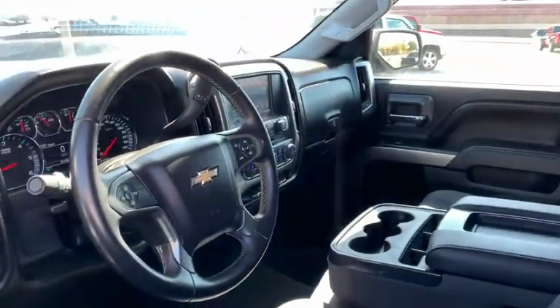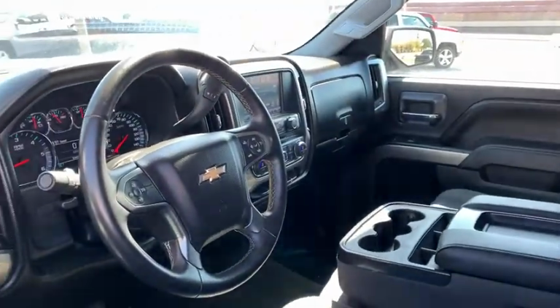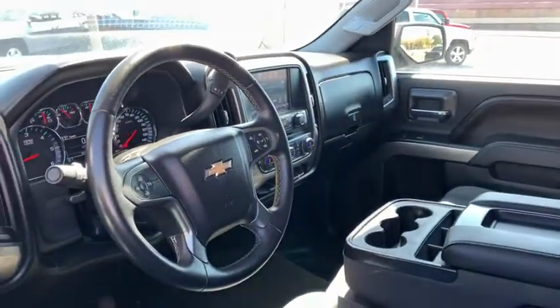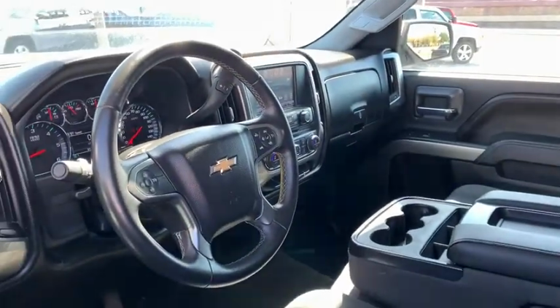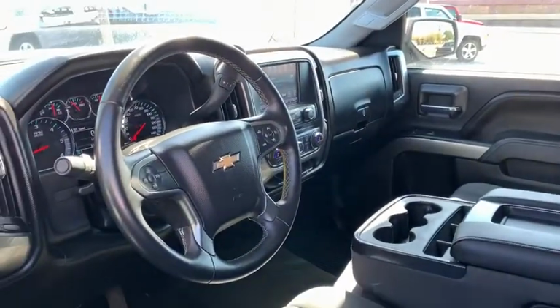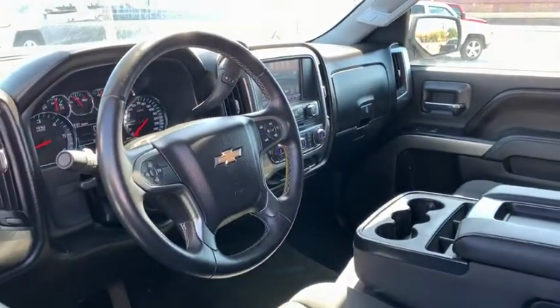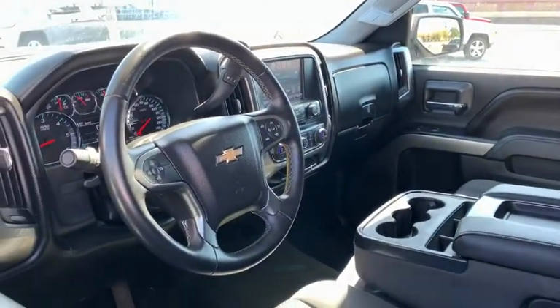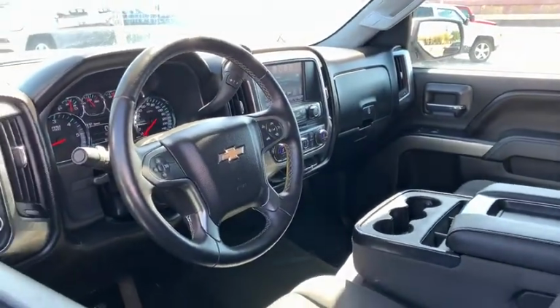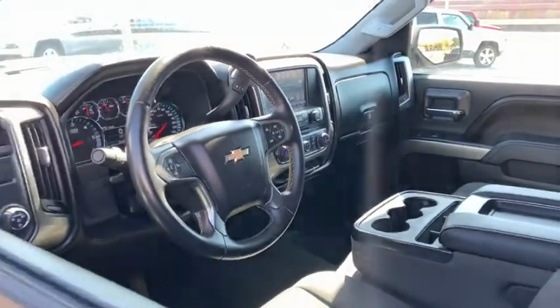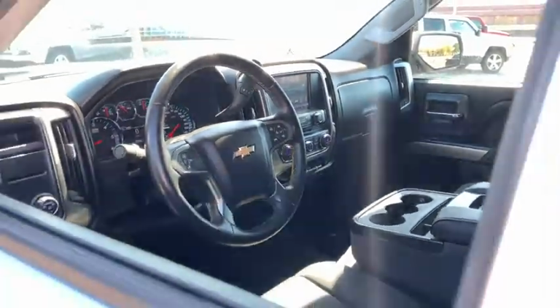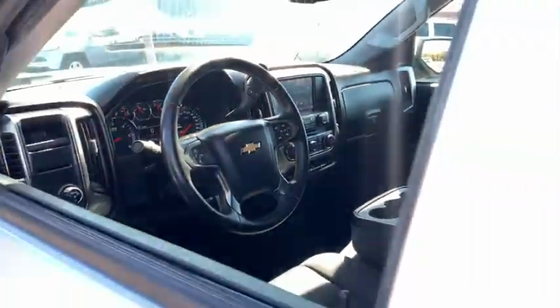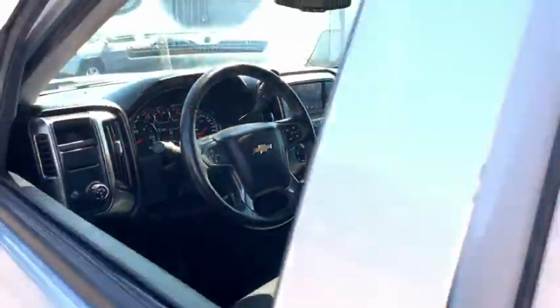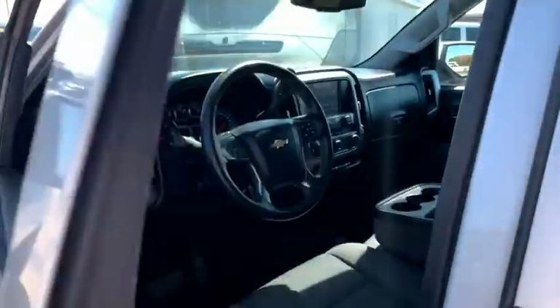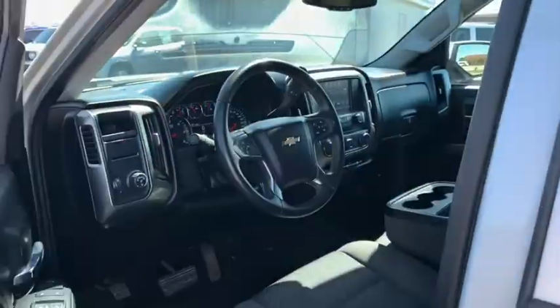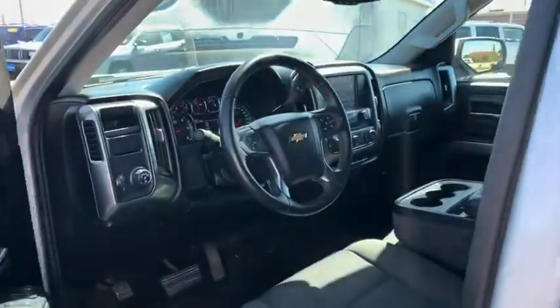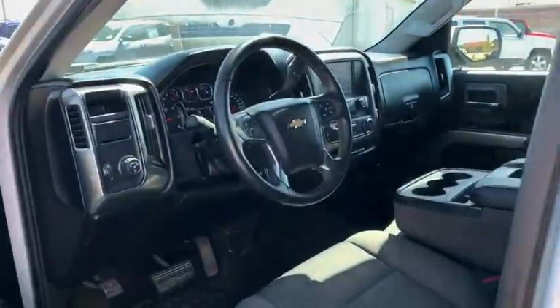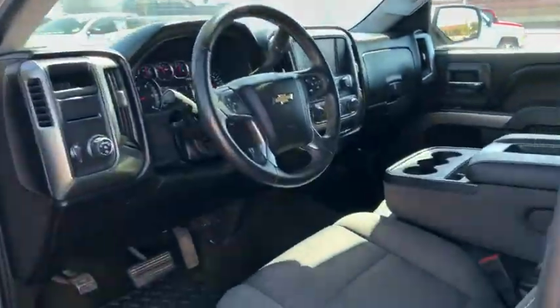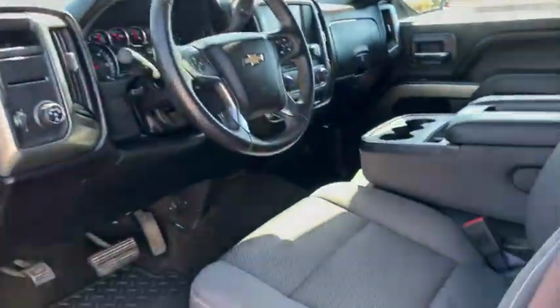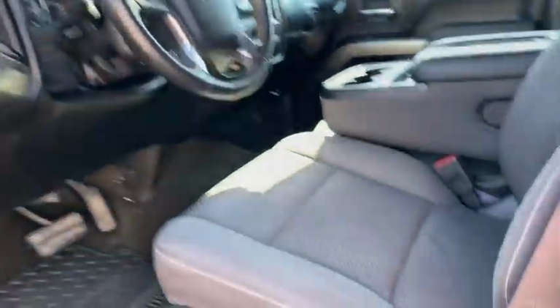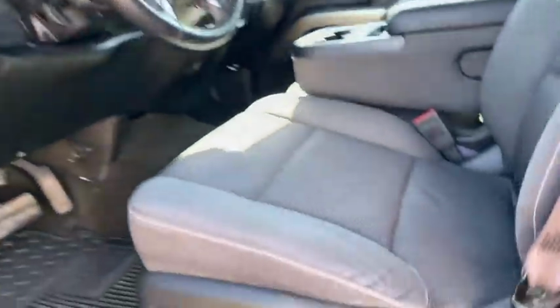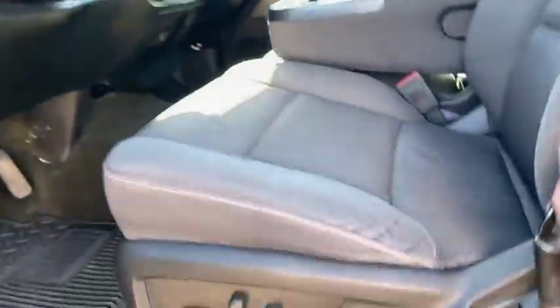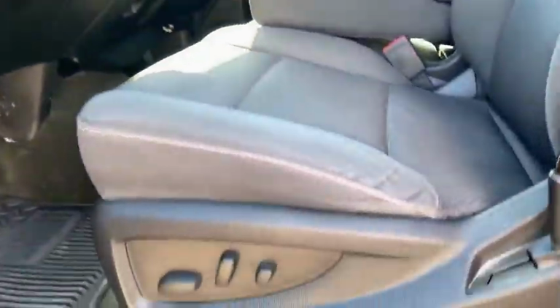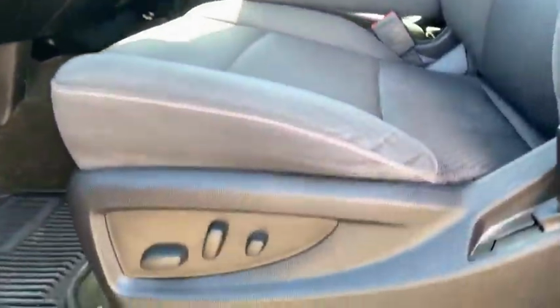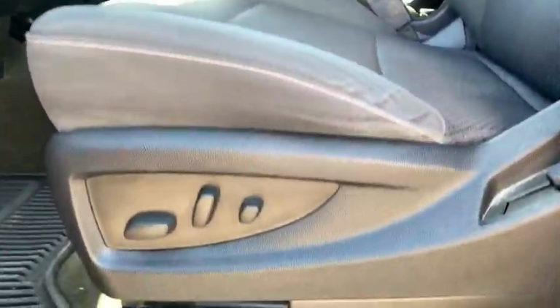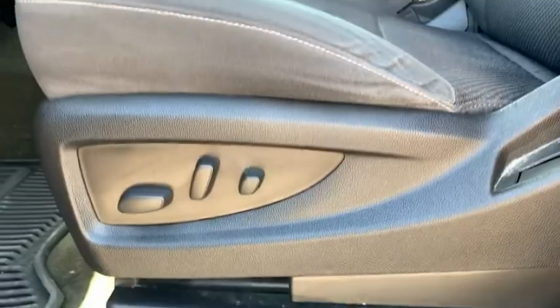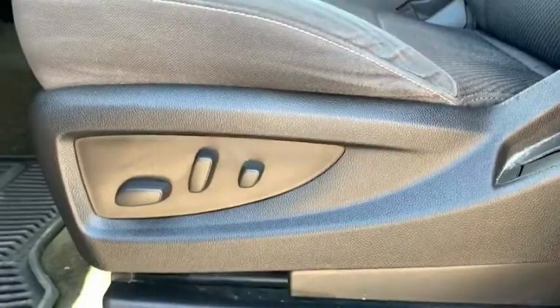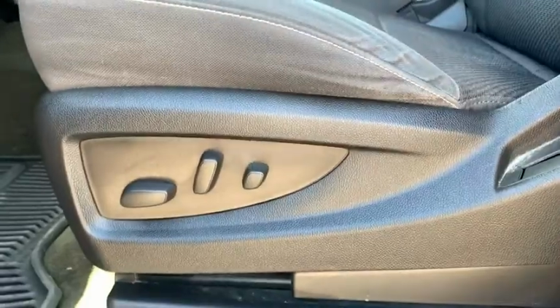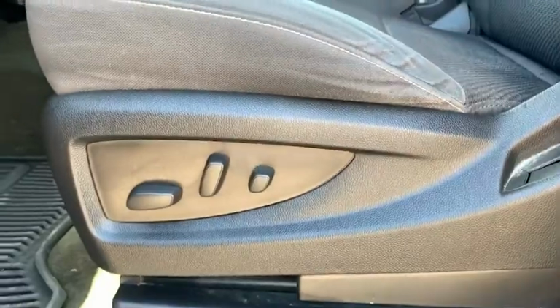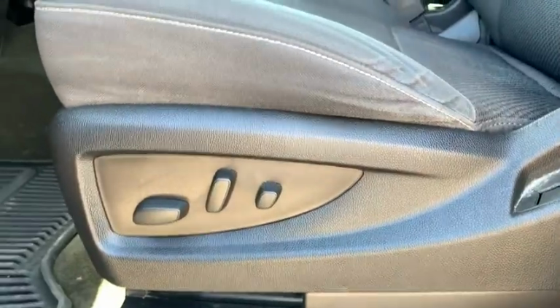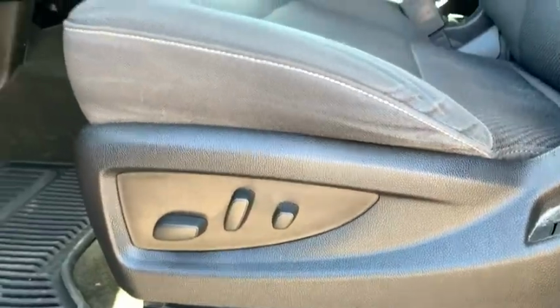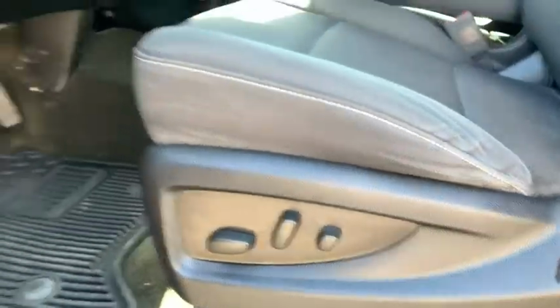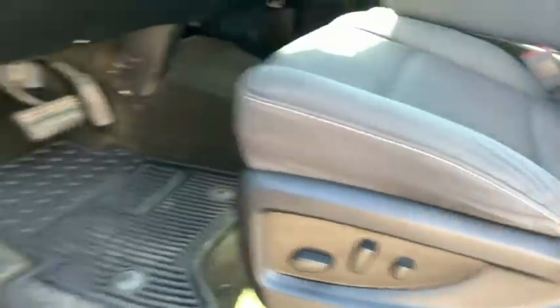This vehicle has less than 95,000 miles. Here are some of this vehicle's great options.